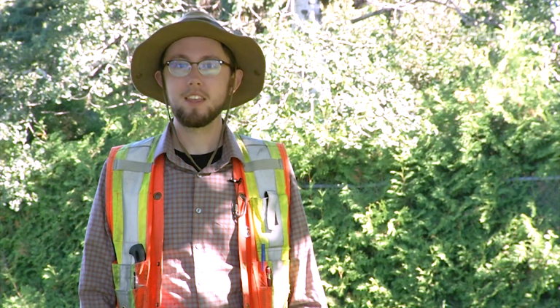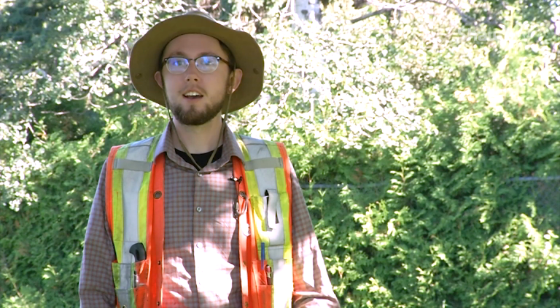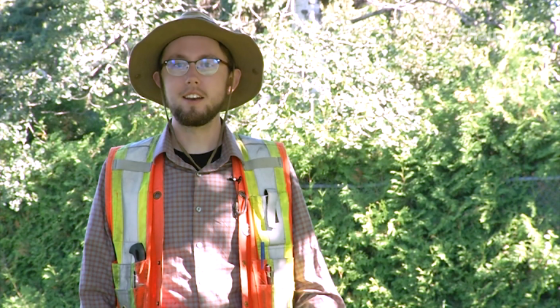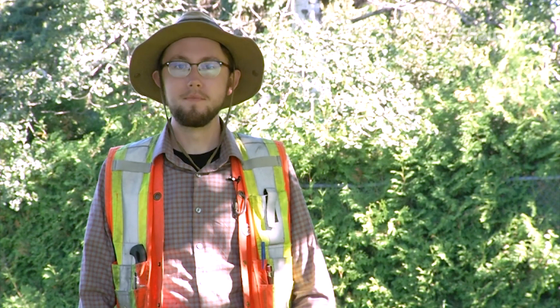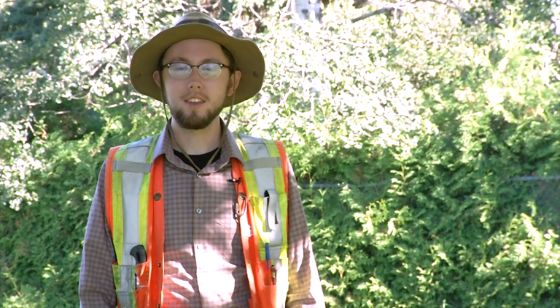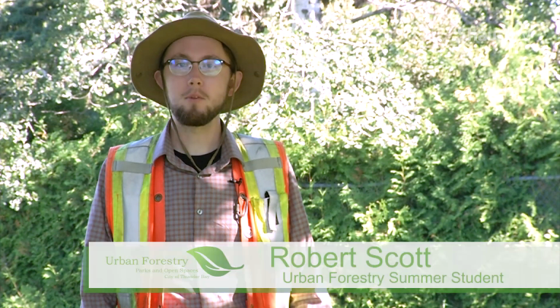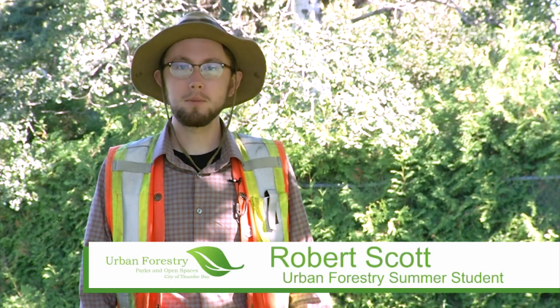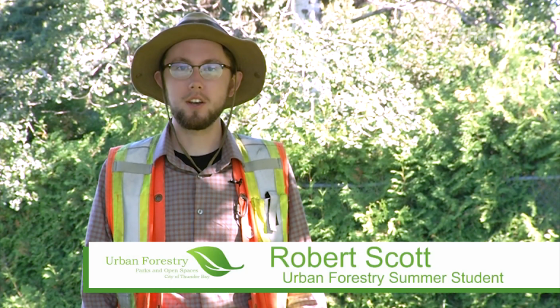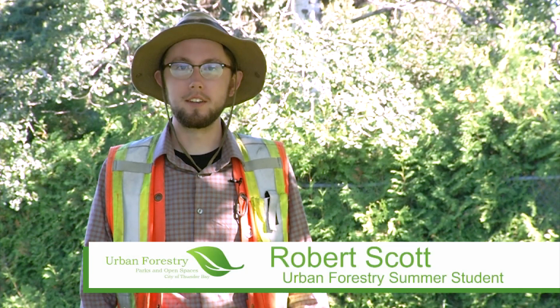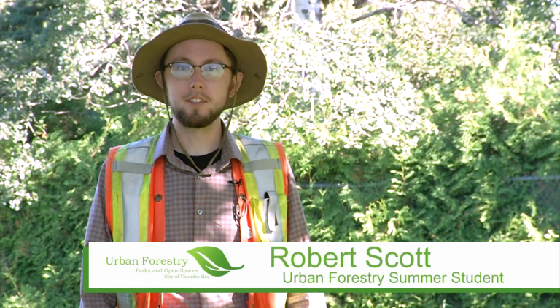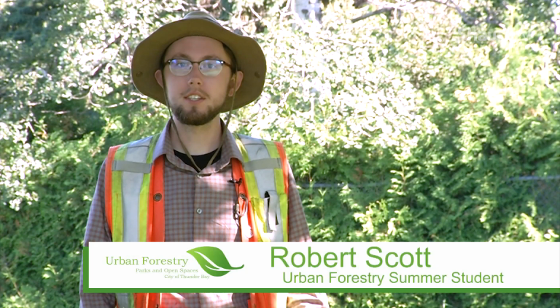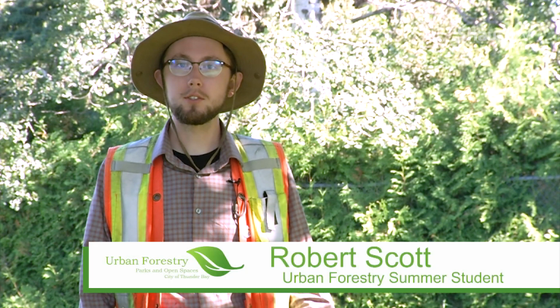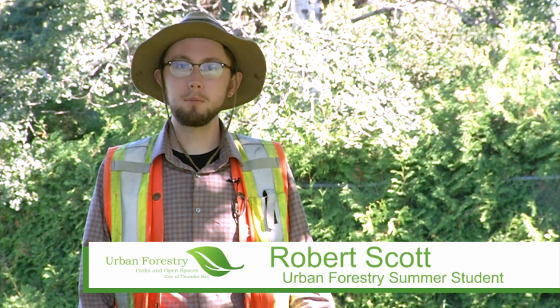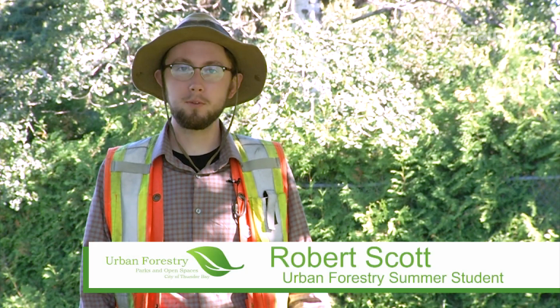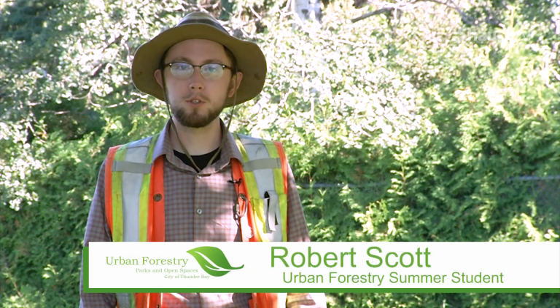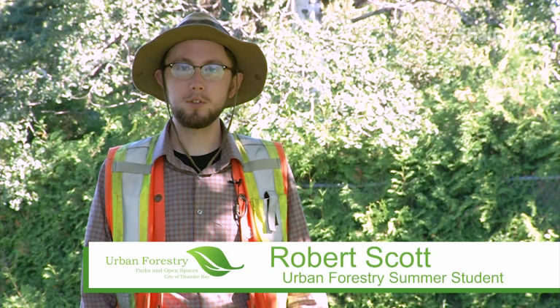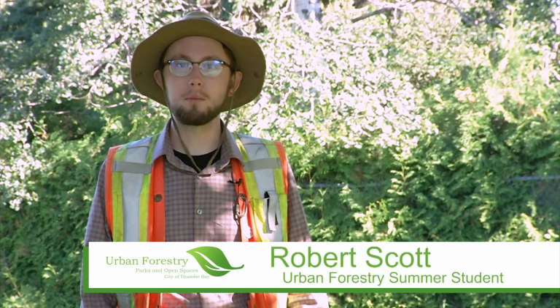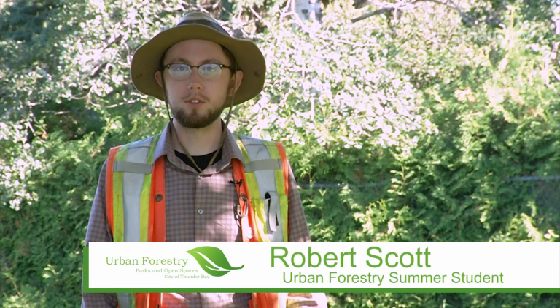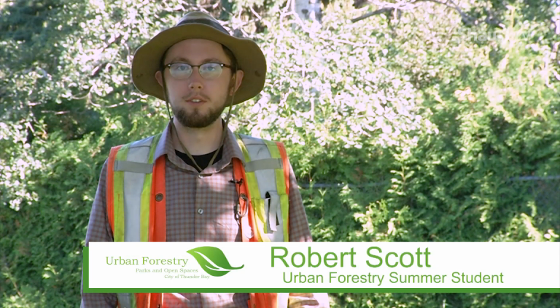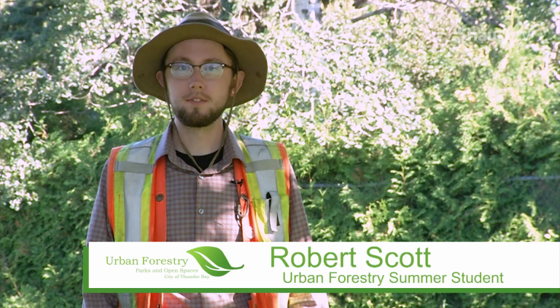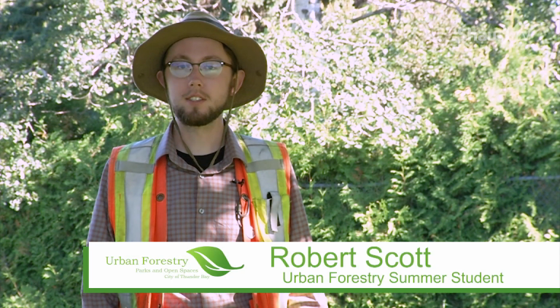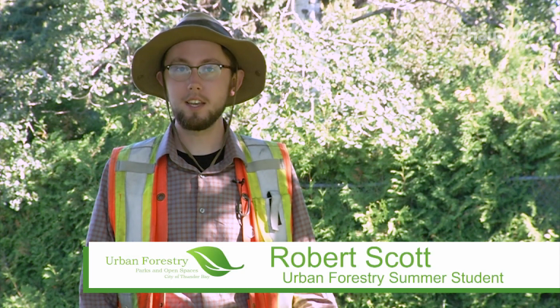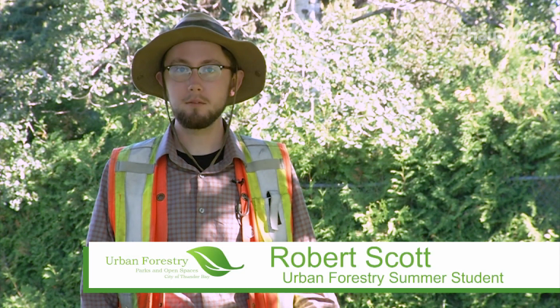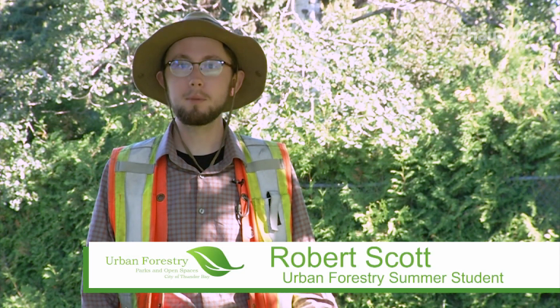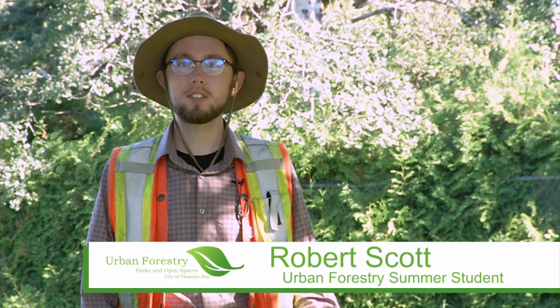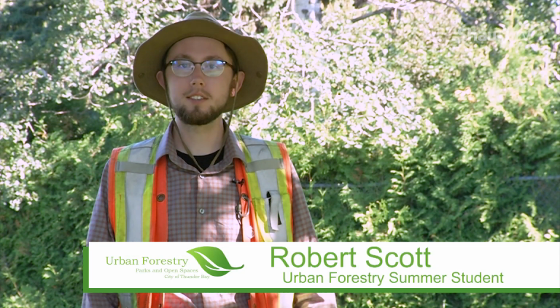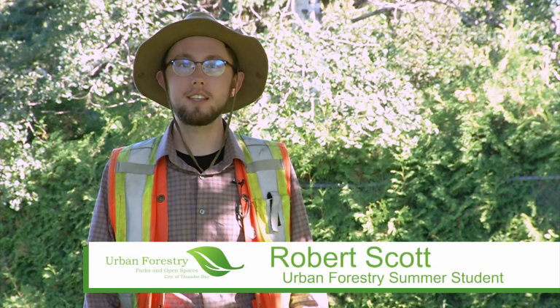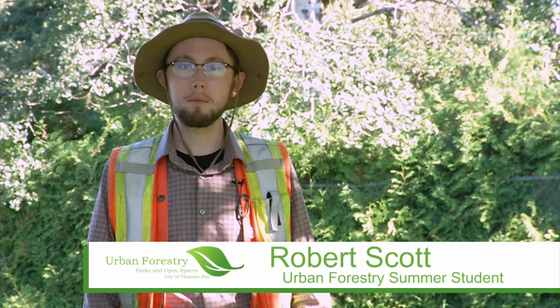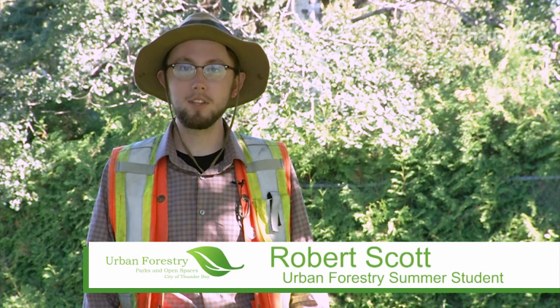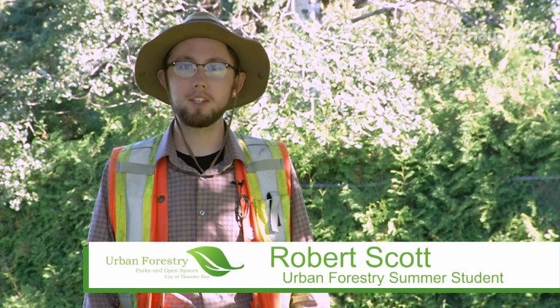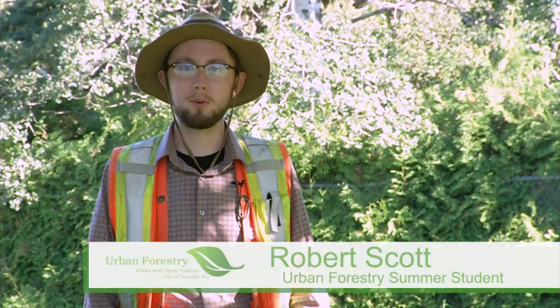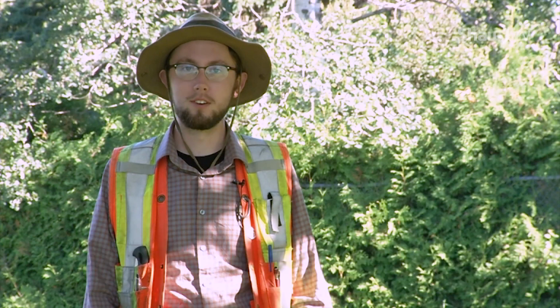Hi, I'm Robert Scott, the City's Urban Forestry summer student, and today we'll be discussing the Emerald Ash Borer.